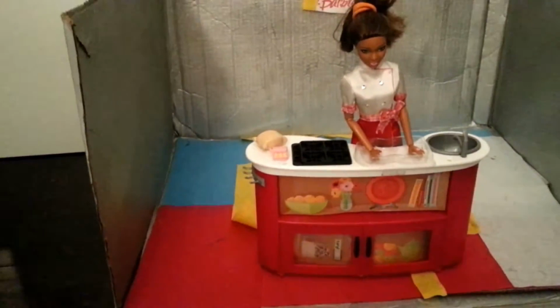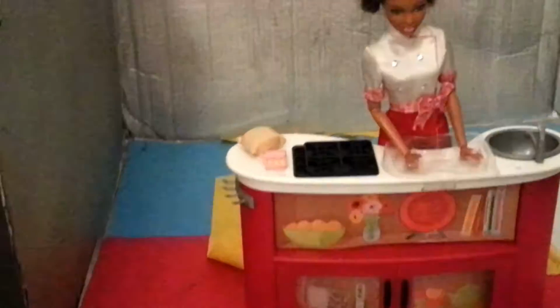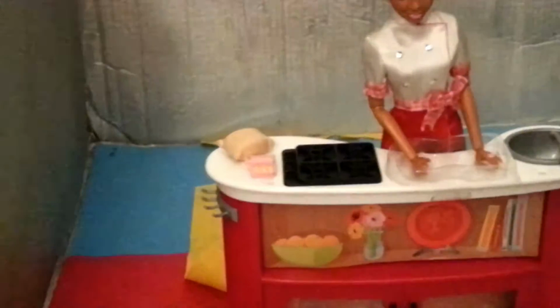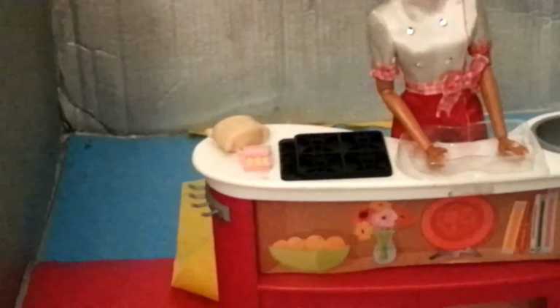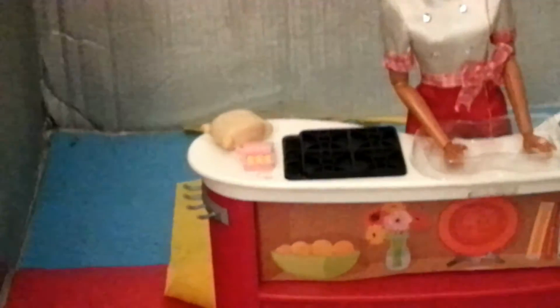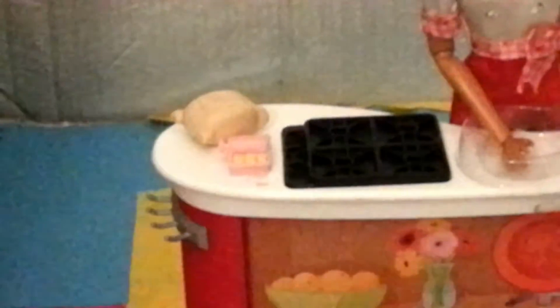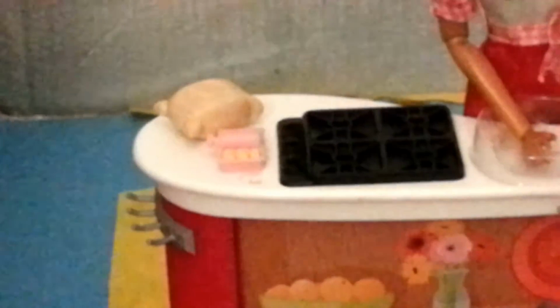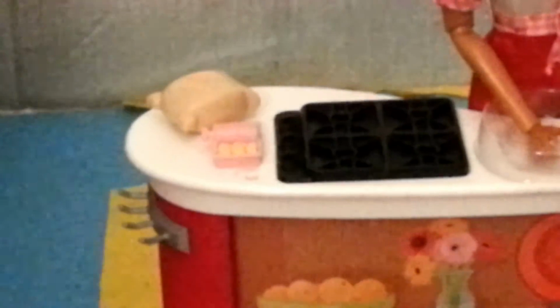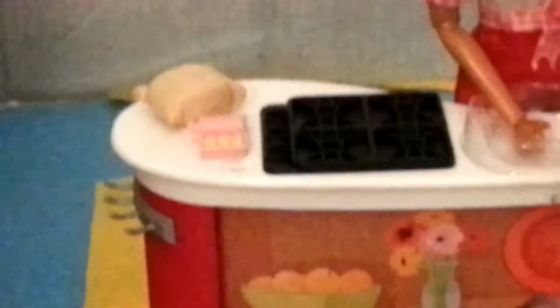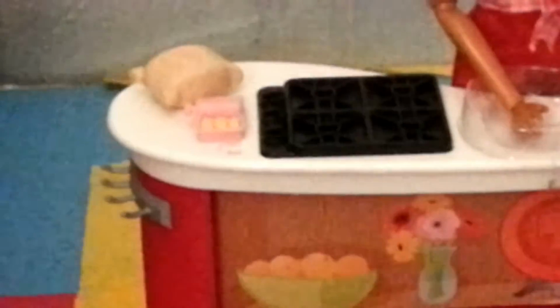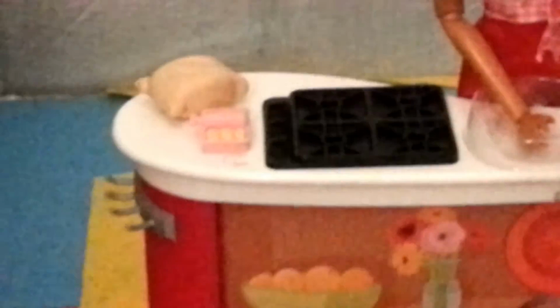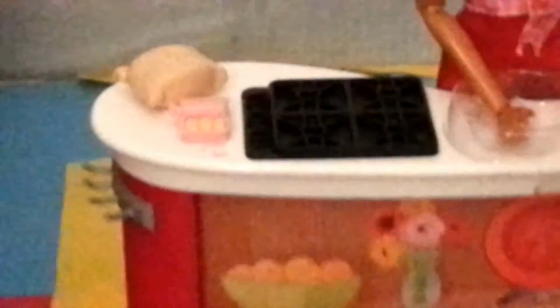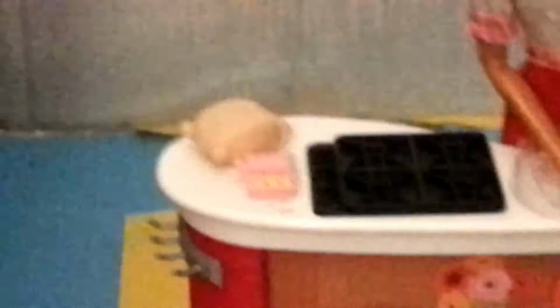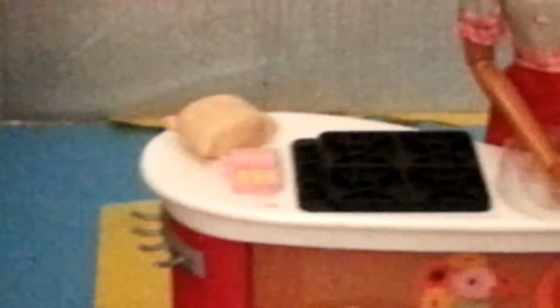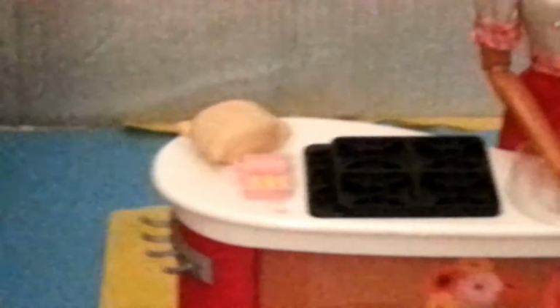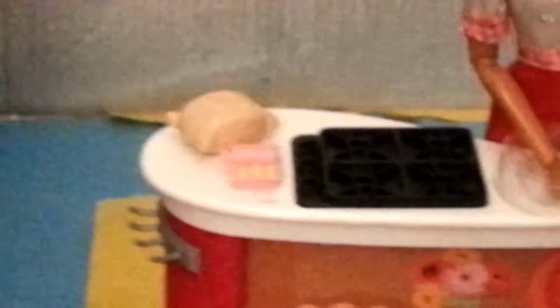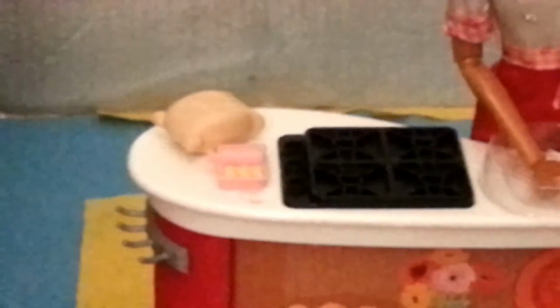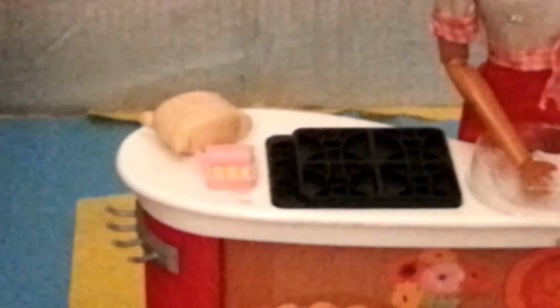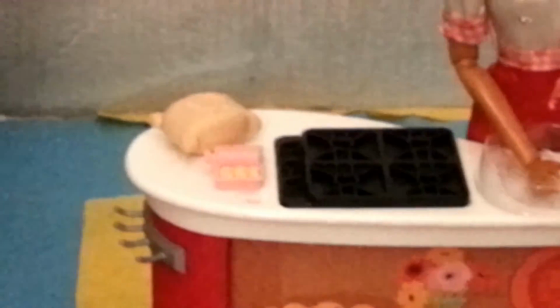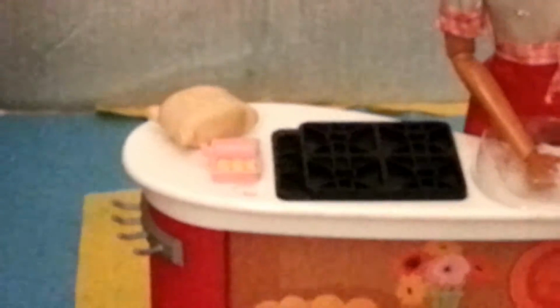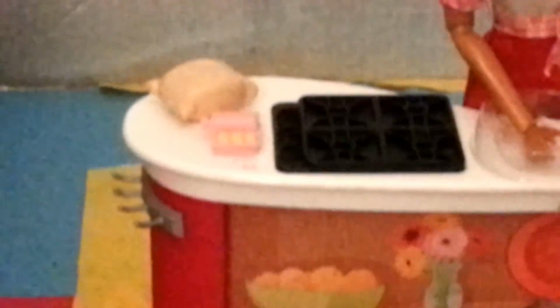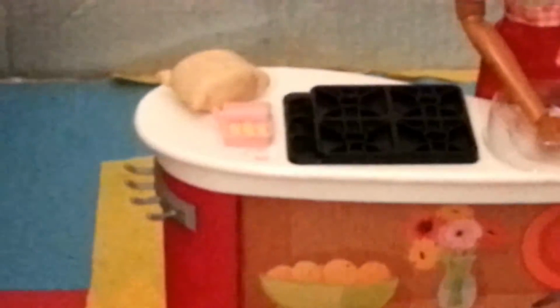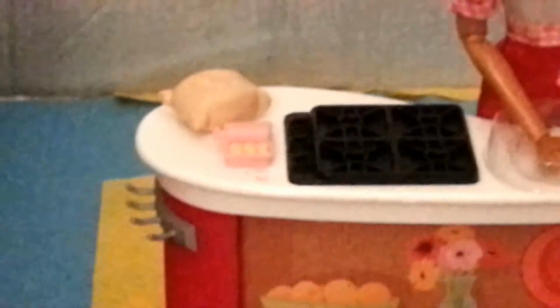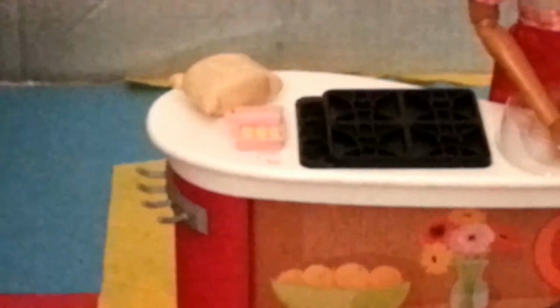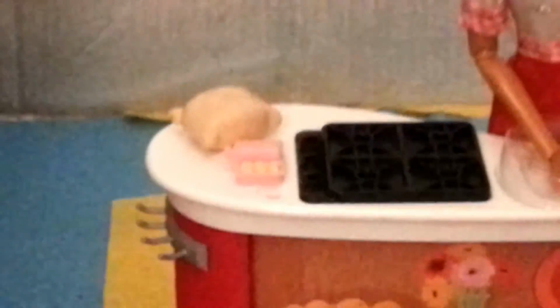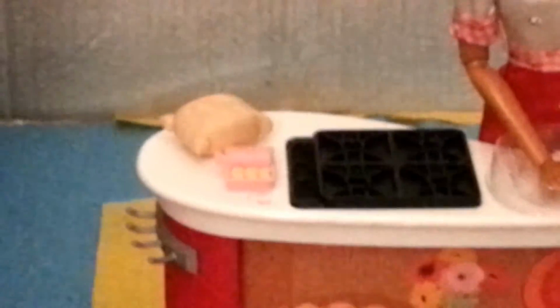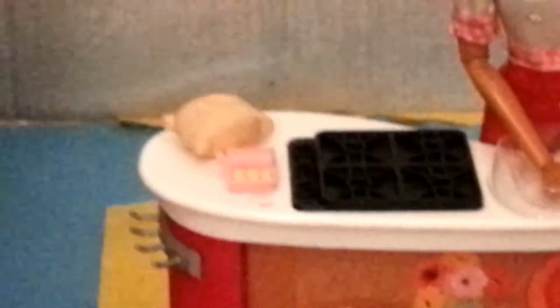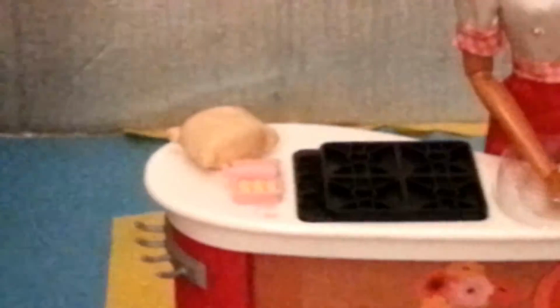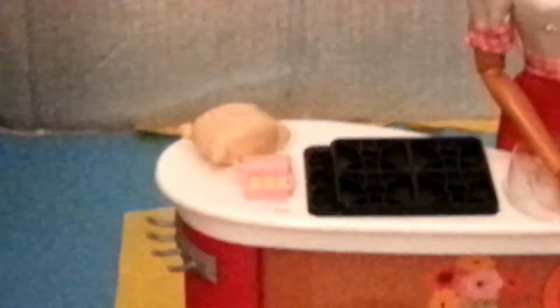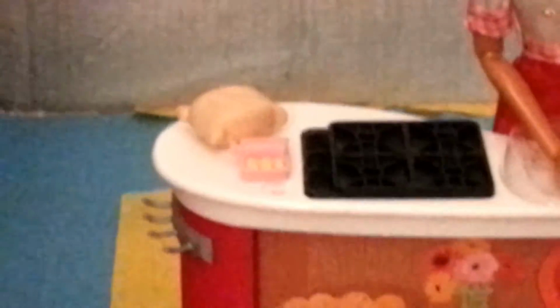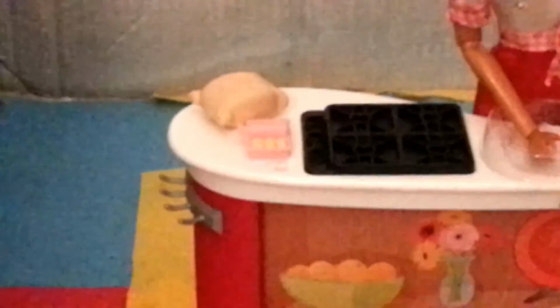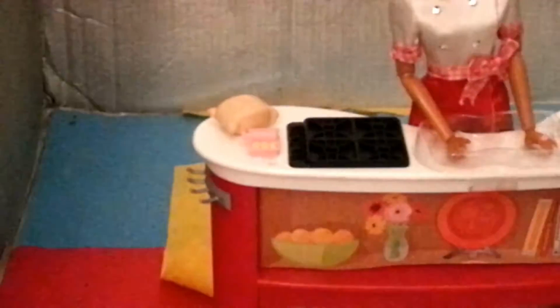First you need to get your ingredients — some fish and some flour. The flour is going to be the bread at the end.